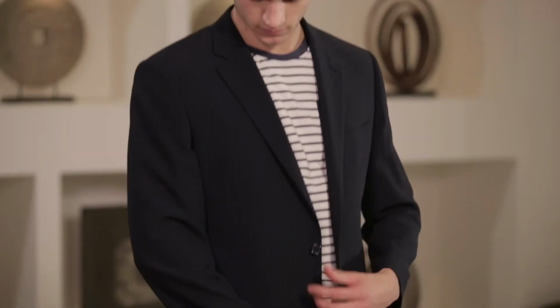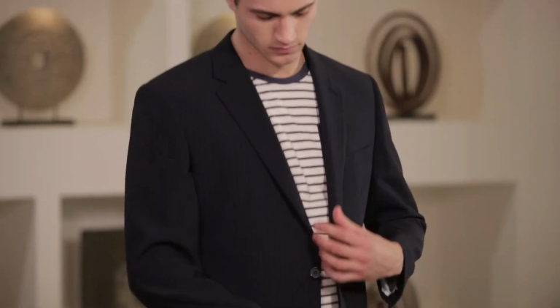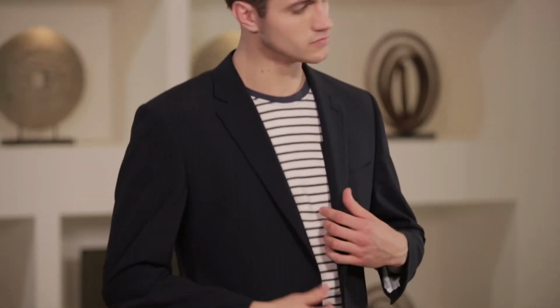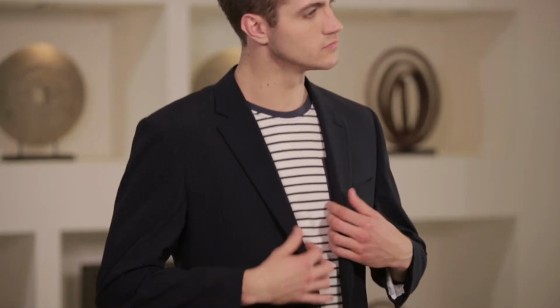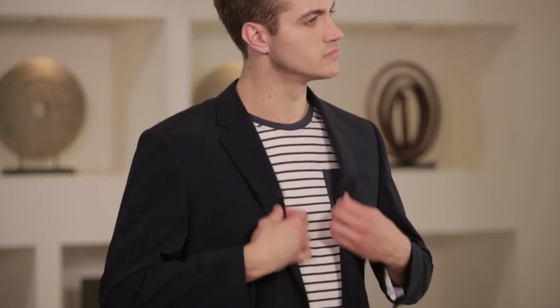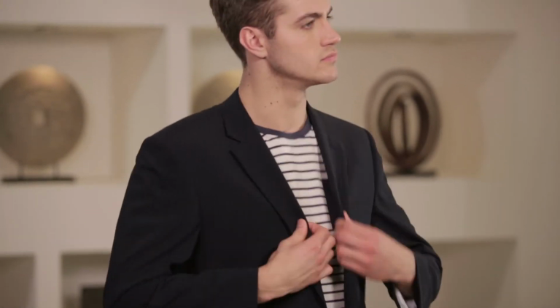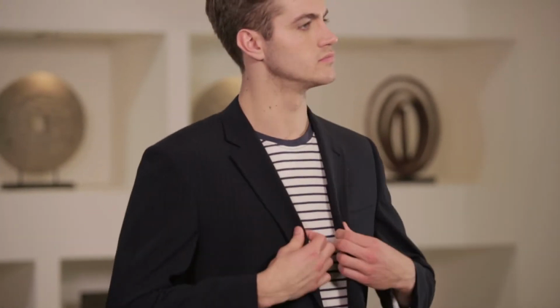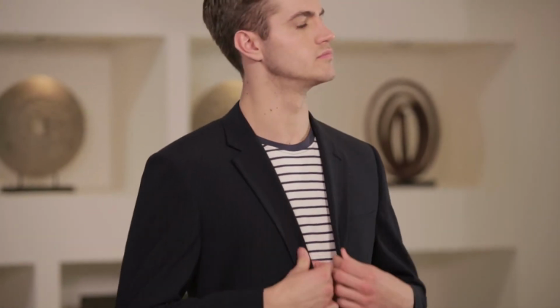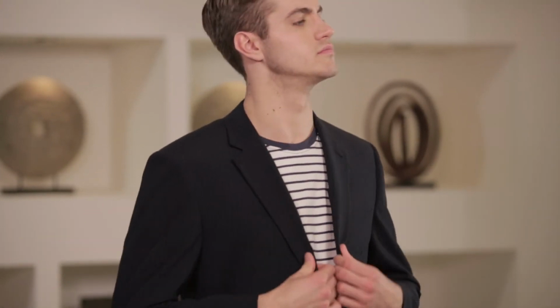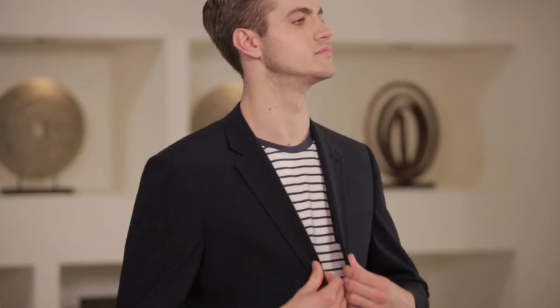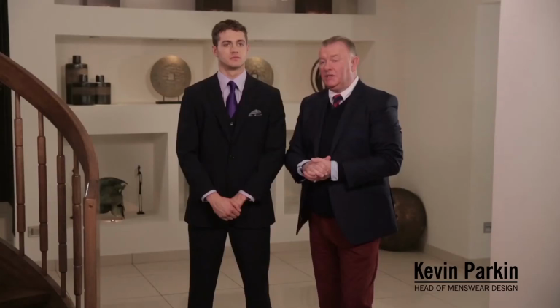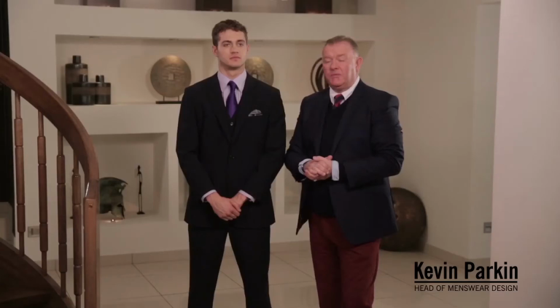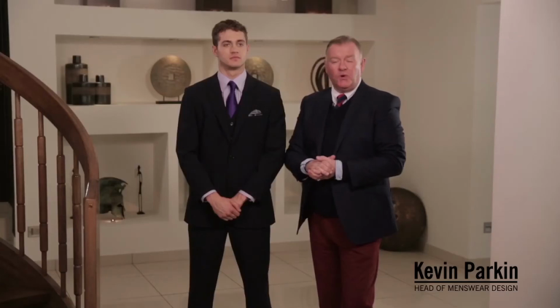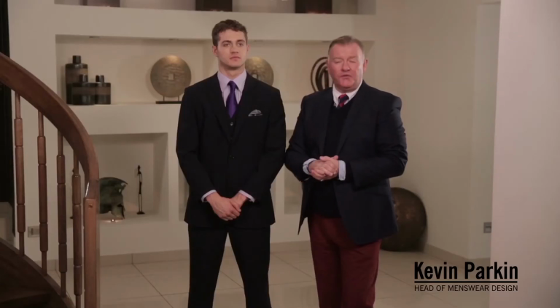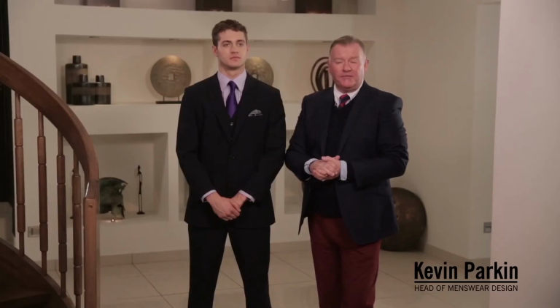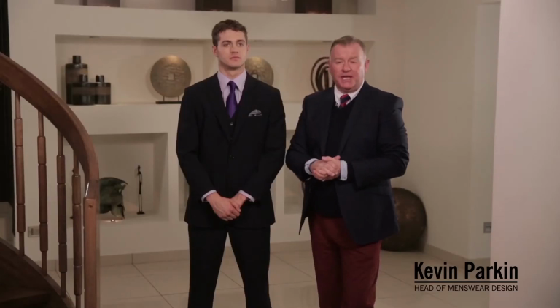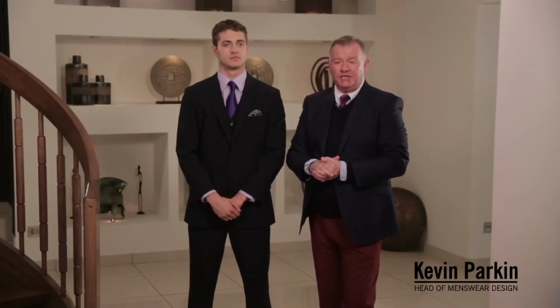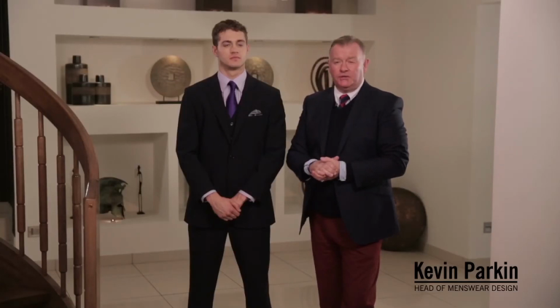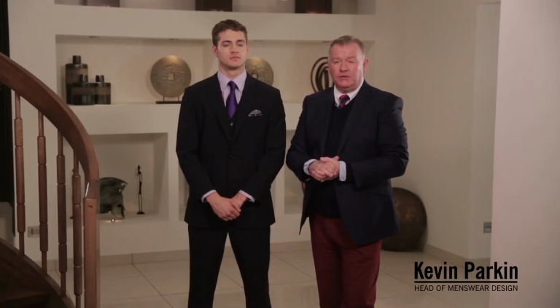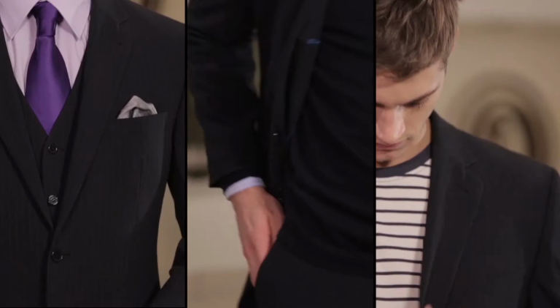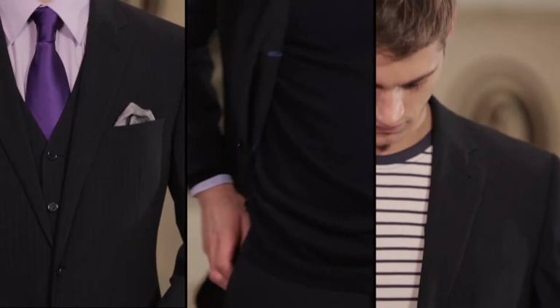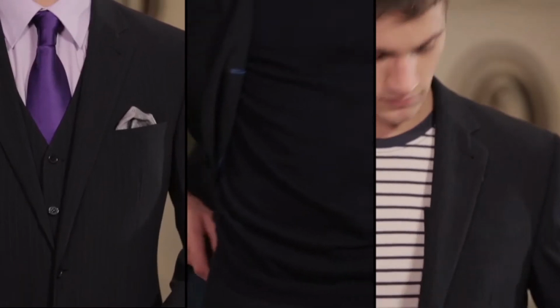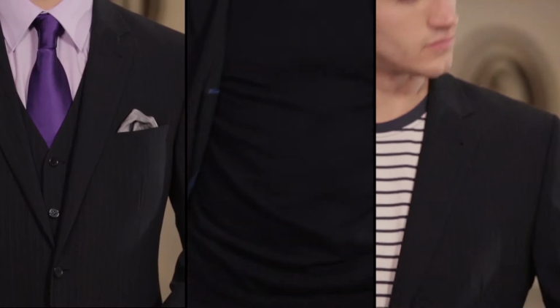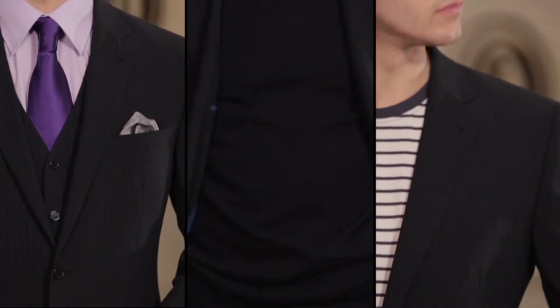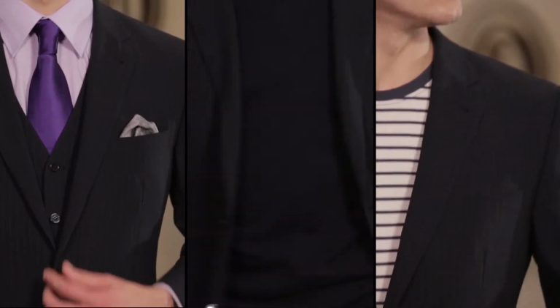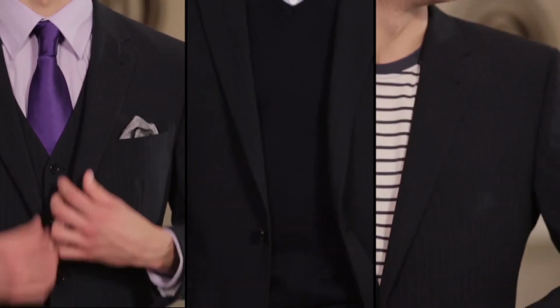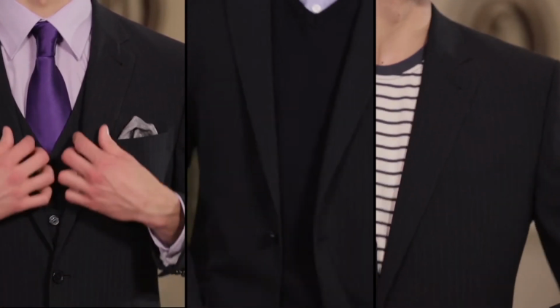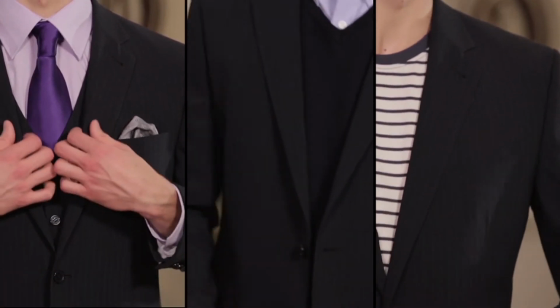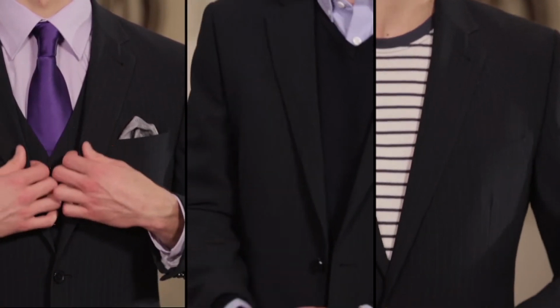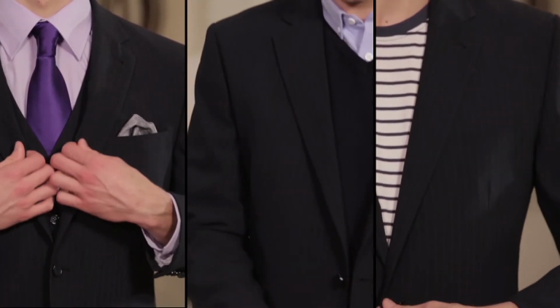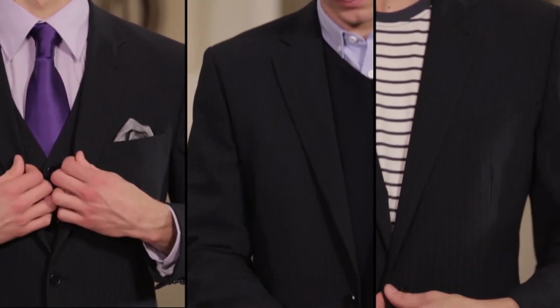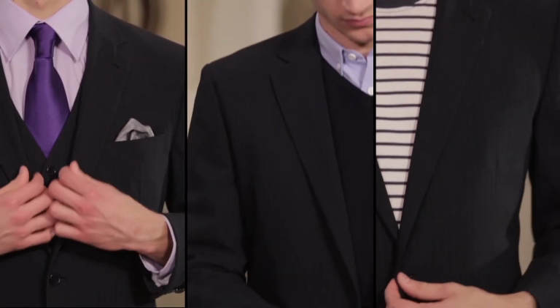A modern suit is flexible and can be worn for every occasion. We're going to show you three different ways to wear a suit.